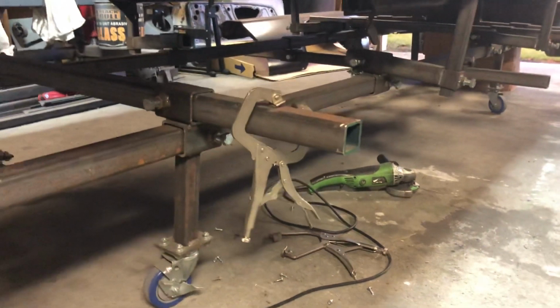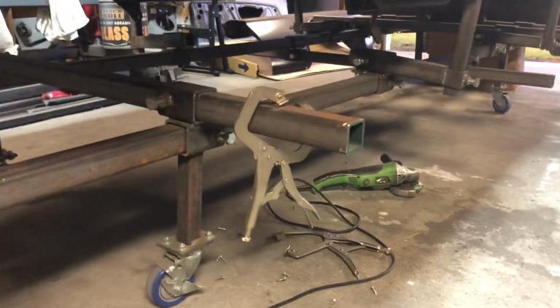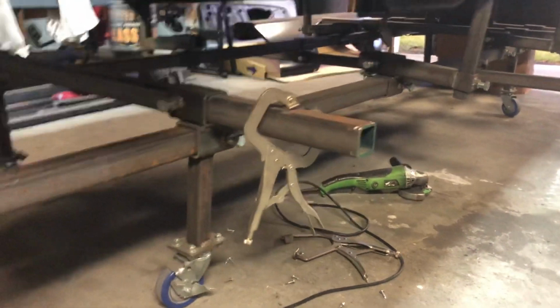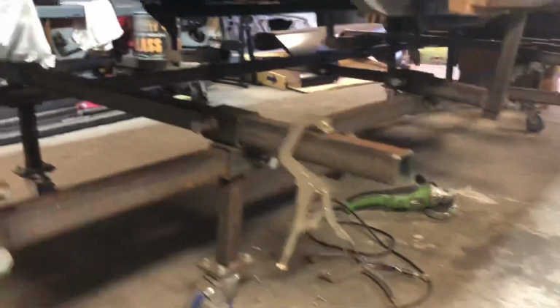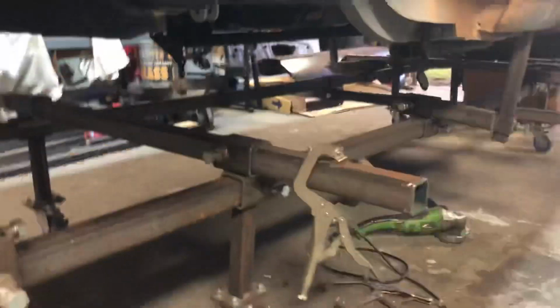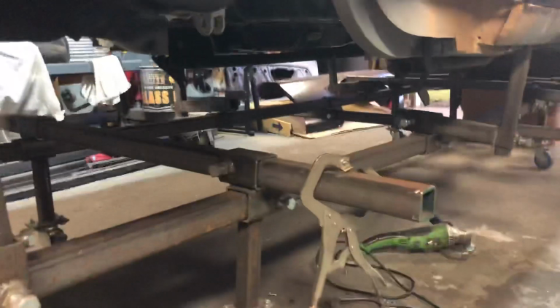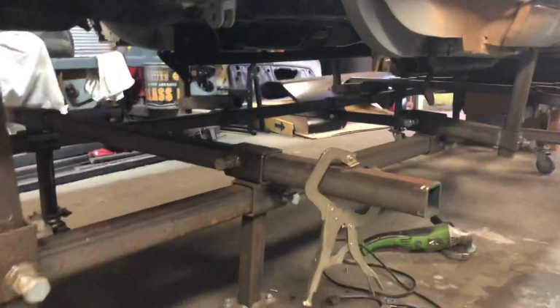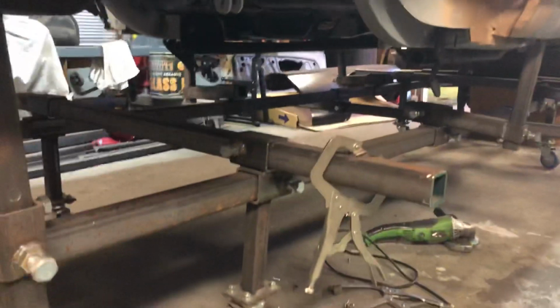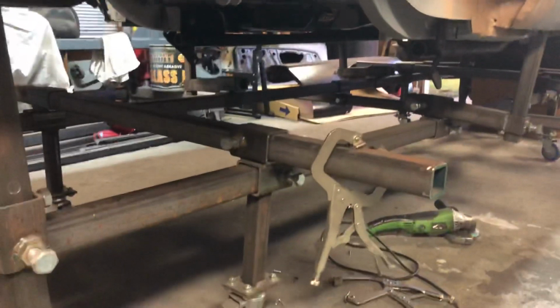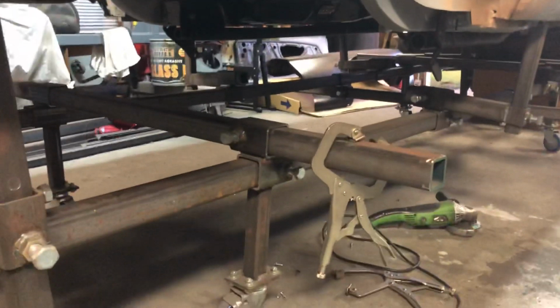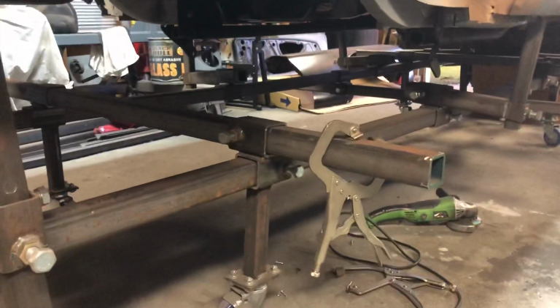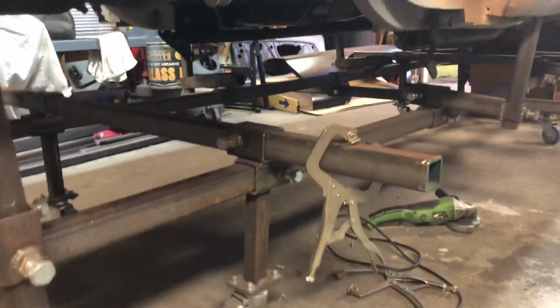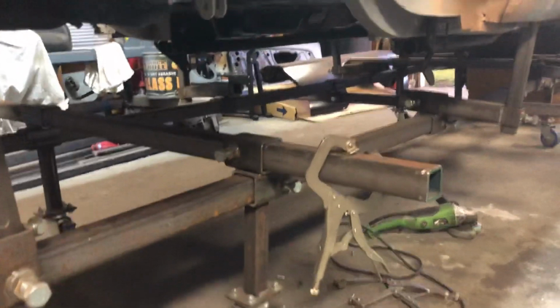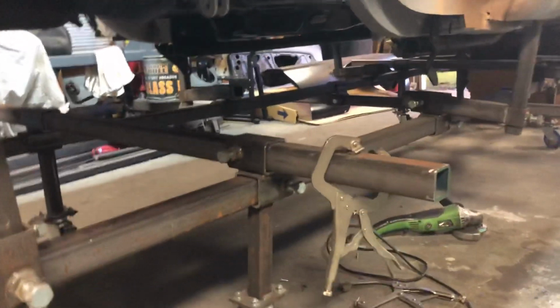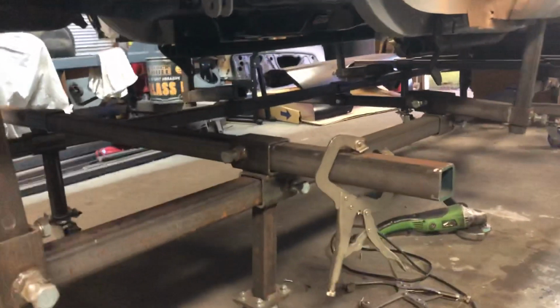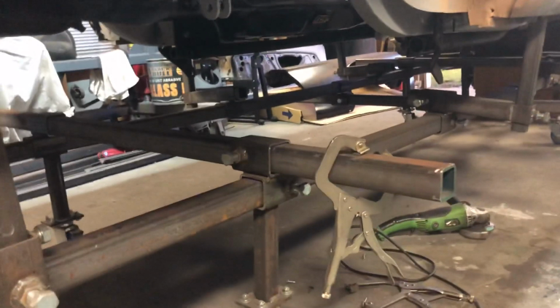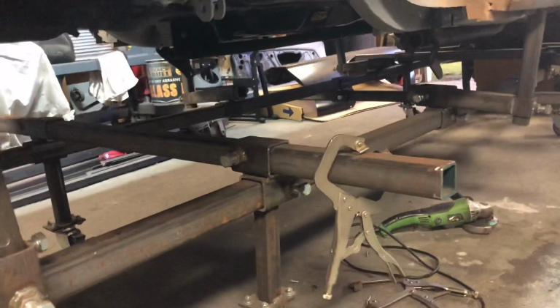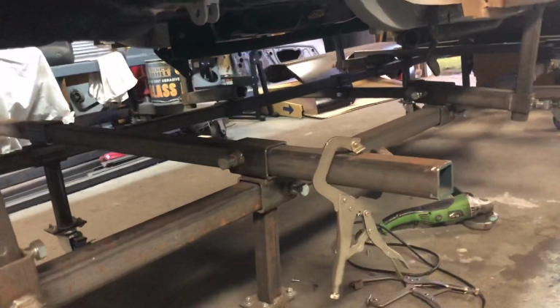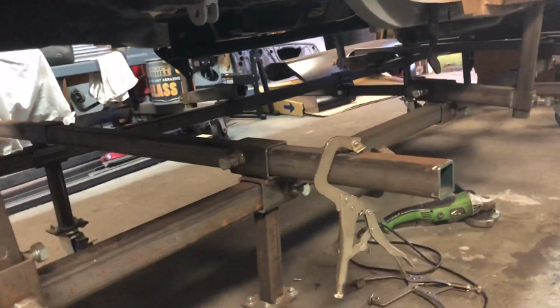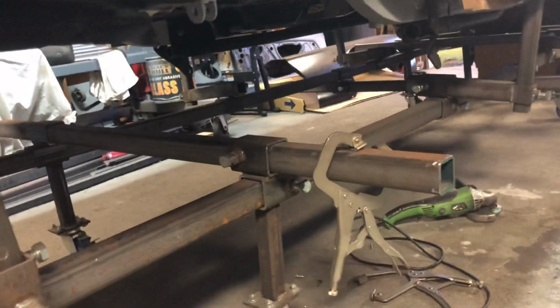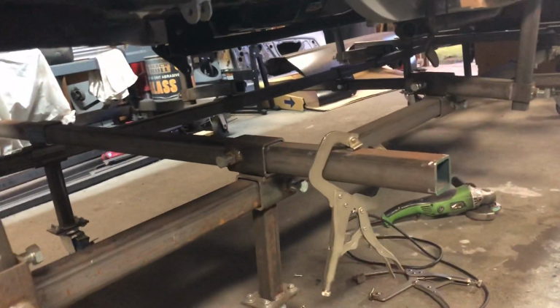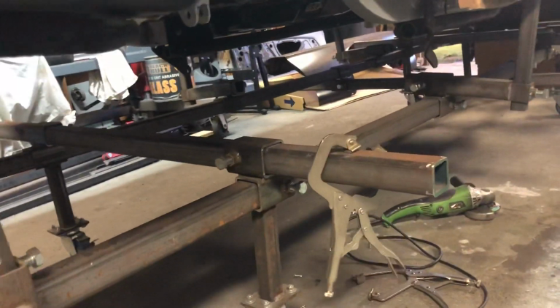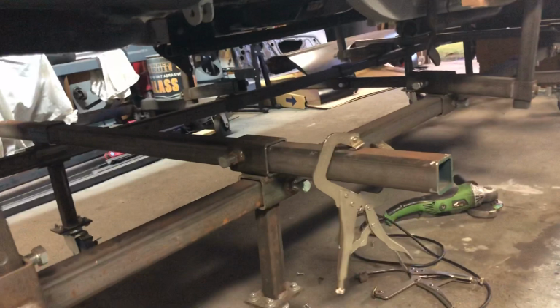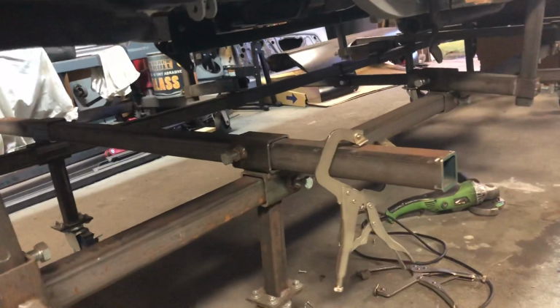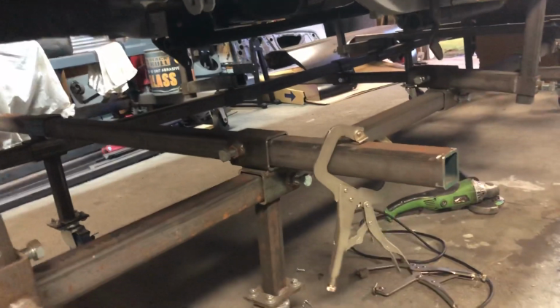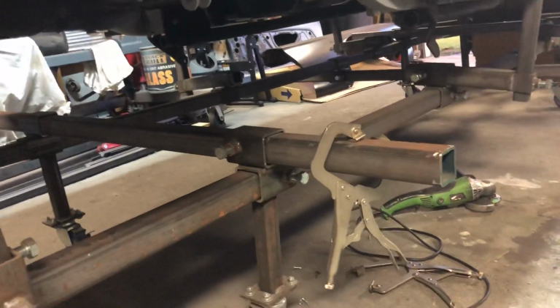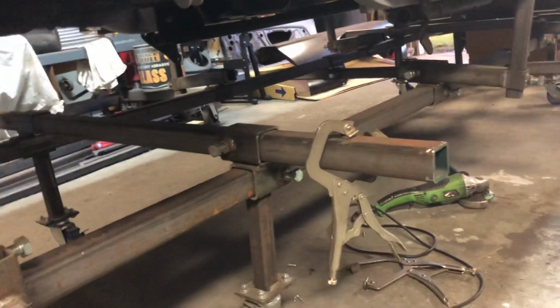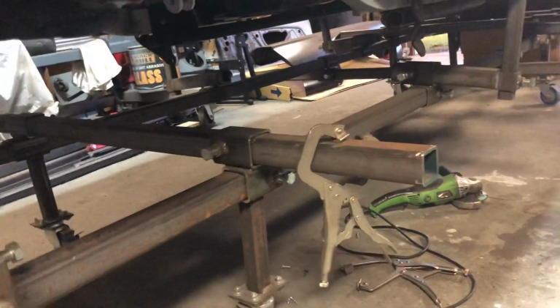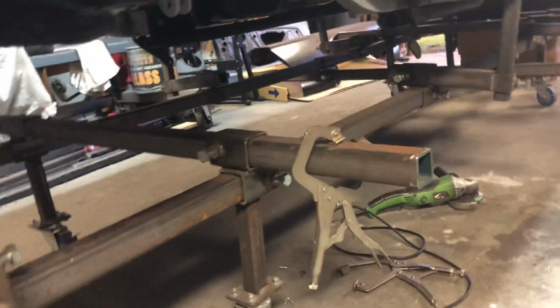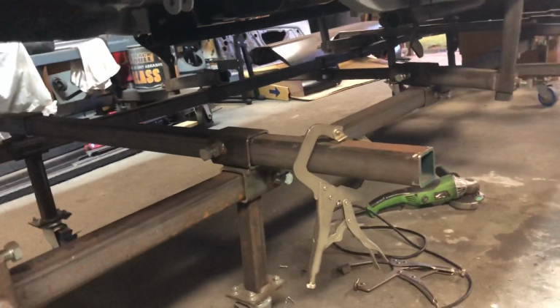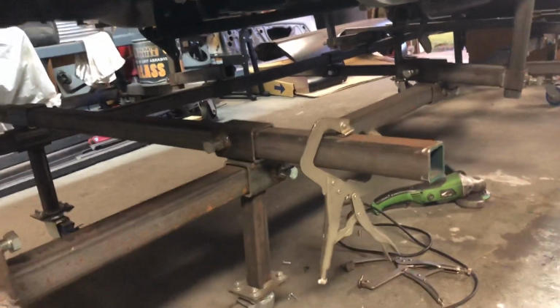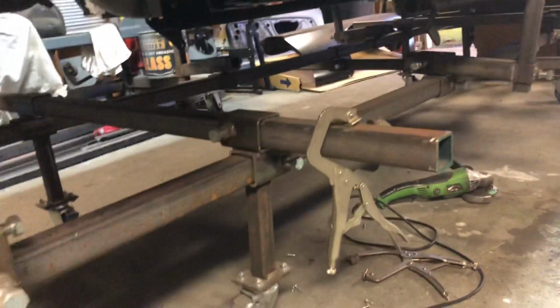Alright, so I had a request for some info on my frame jig. Somebody's wanting to build one, and I forgot to make a video about it.